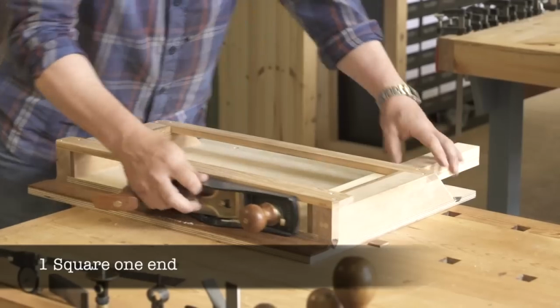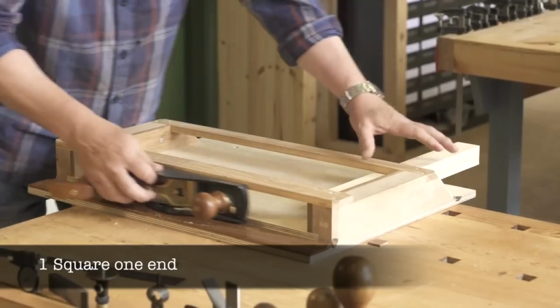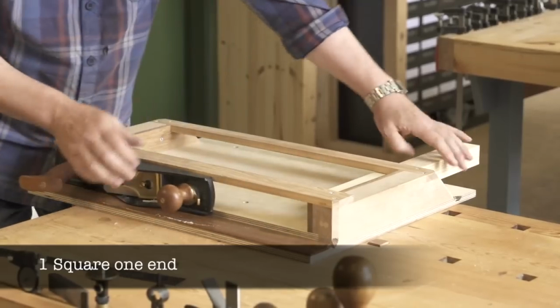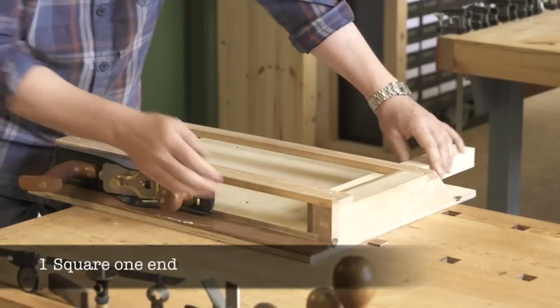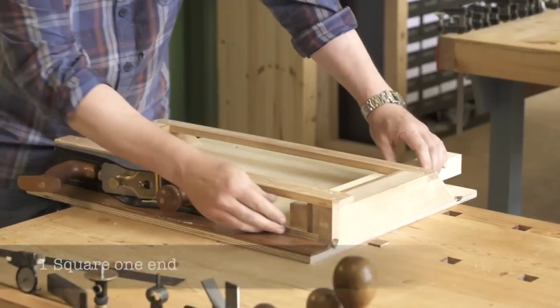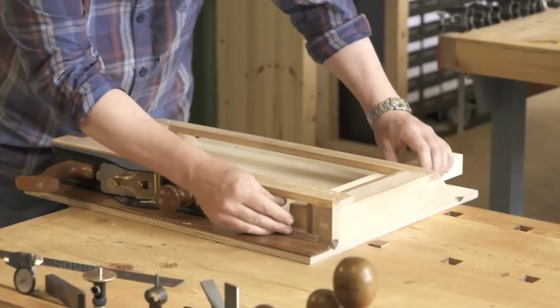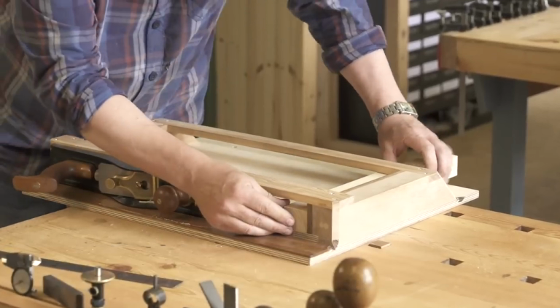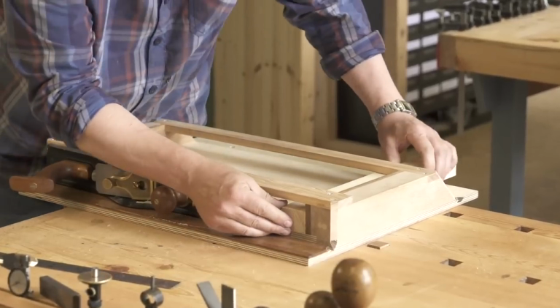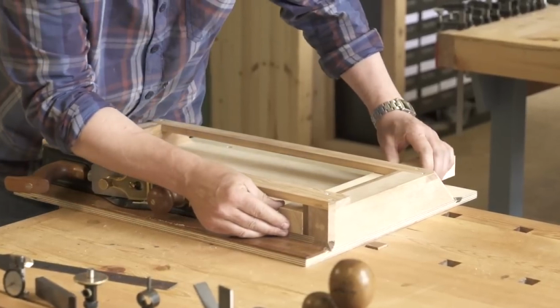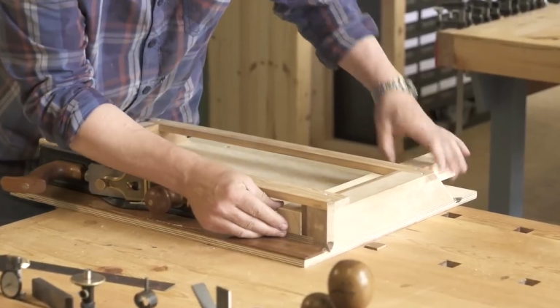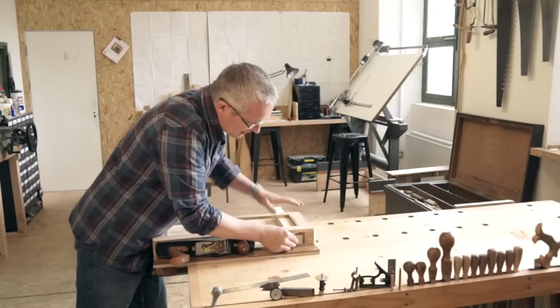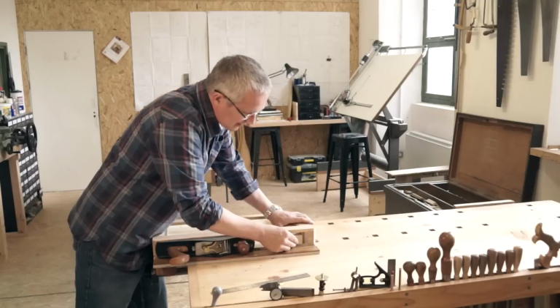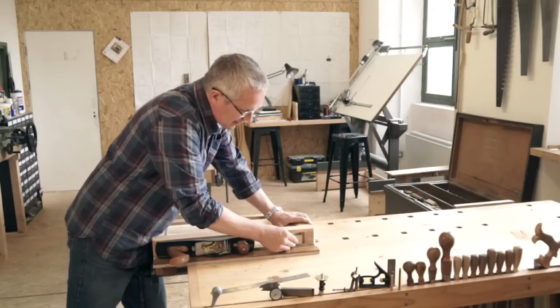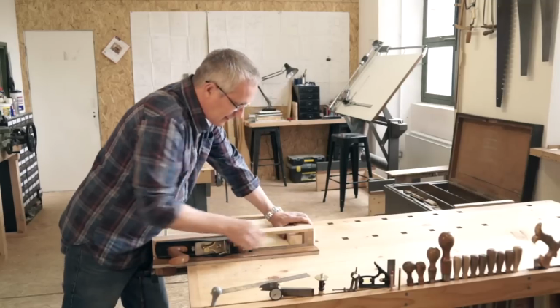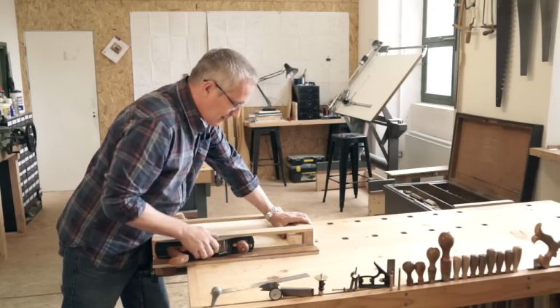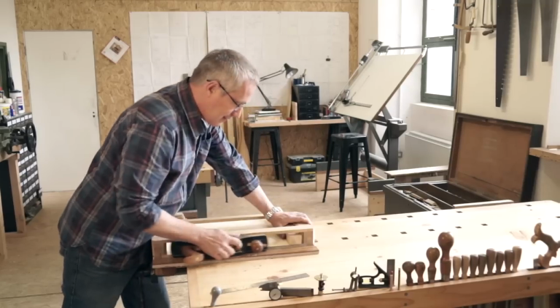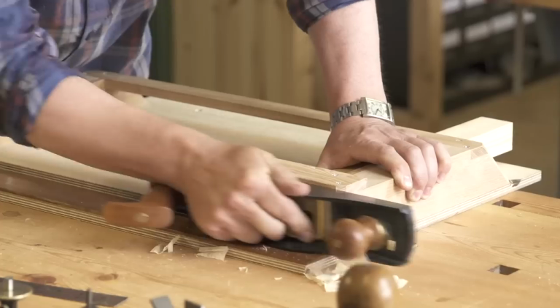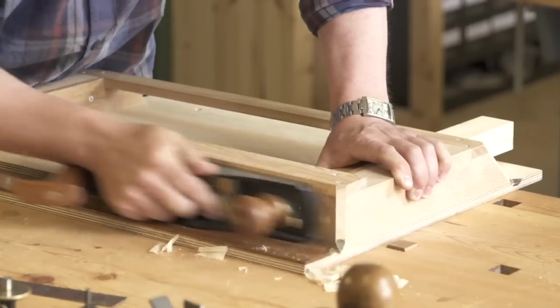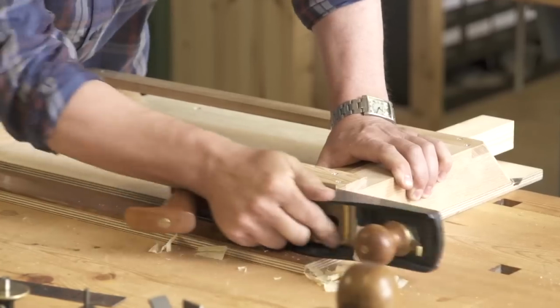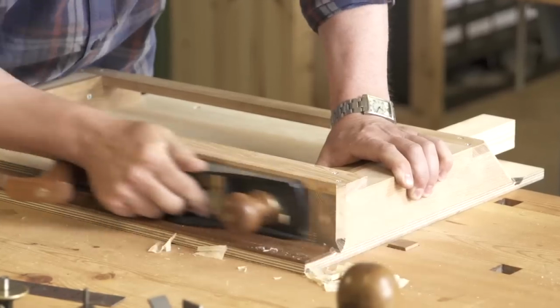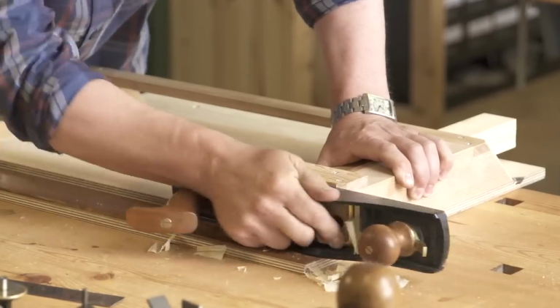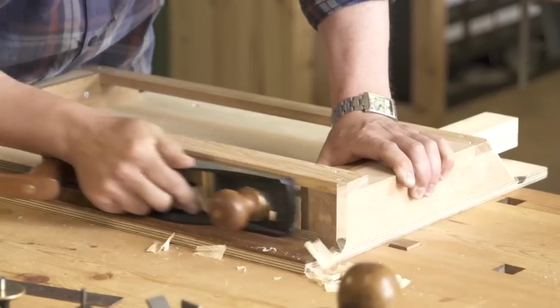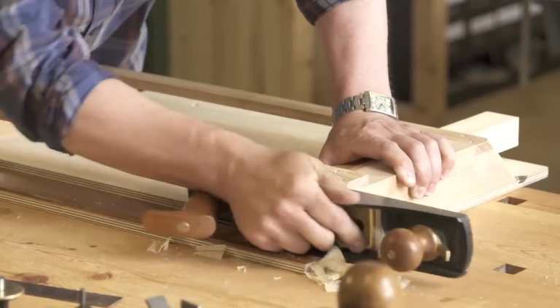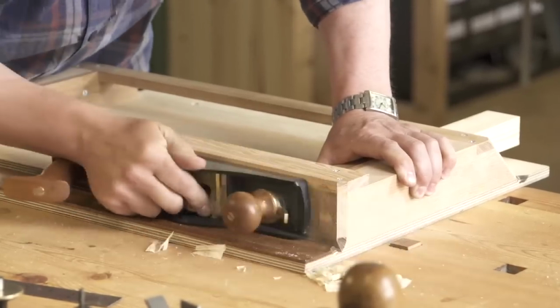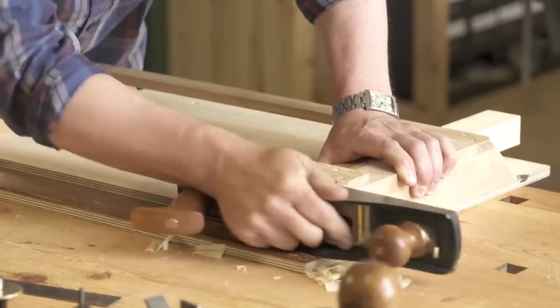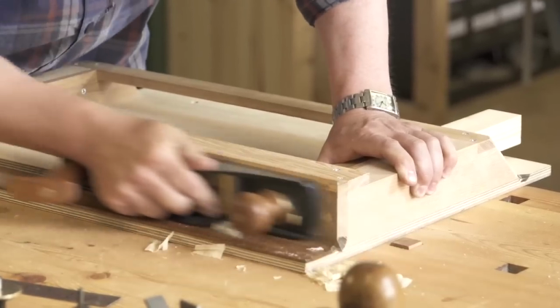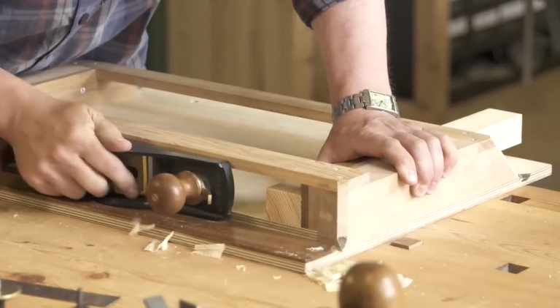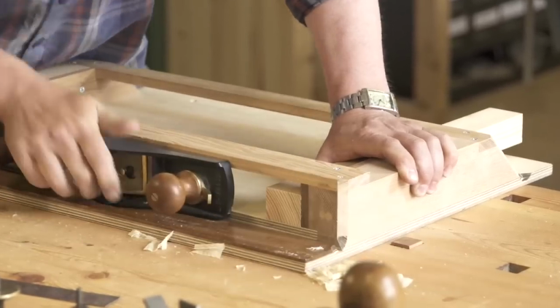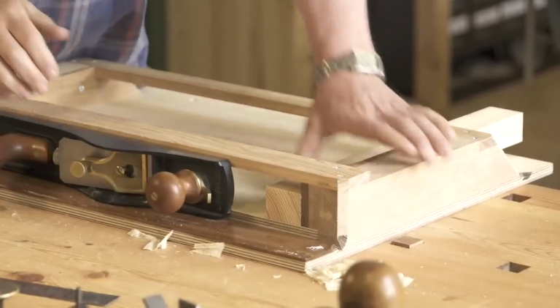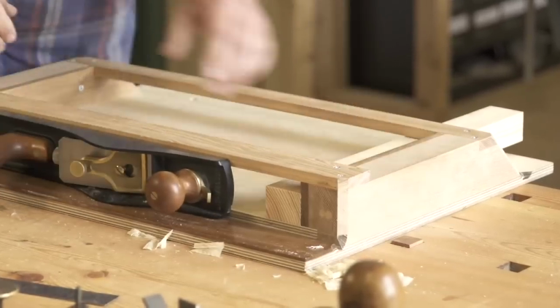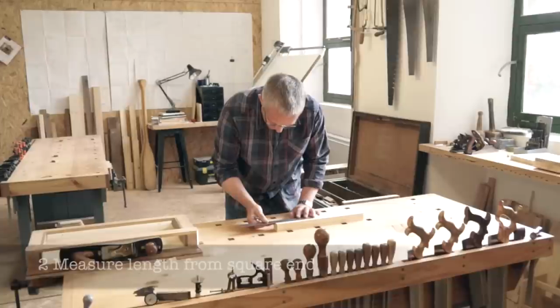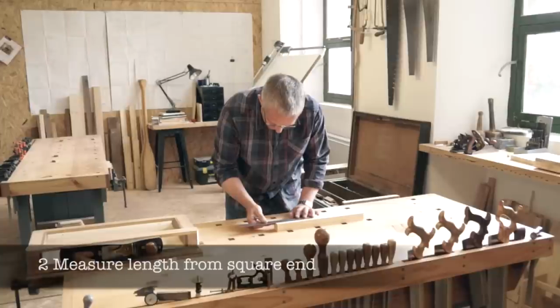First we'll make the stops. Start by planing an end smooth and square, using the shooting board and low angle jack plane.